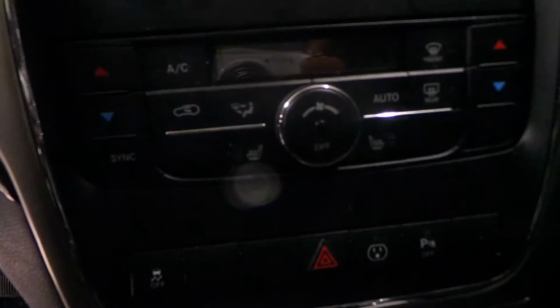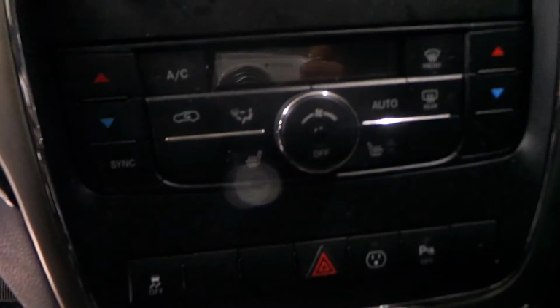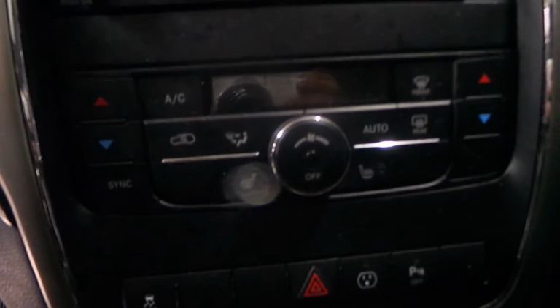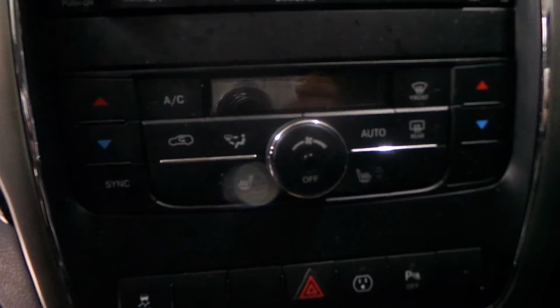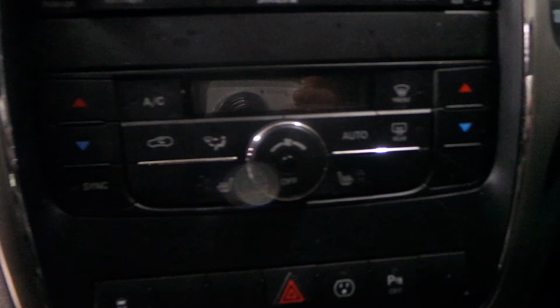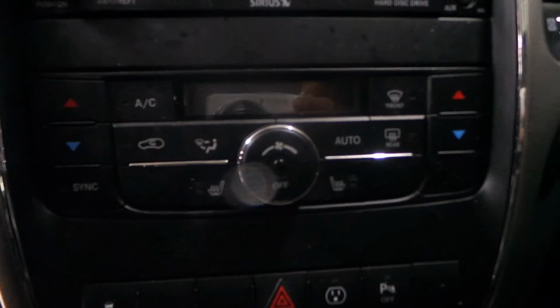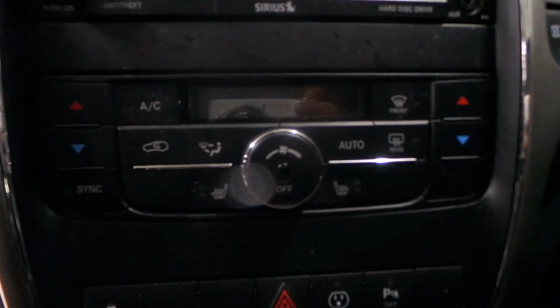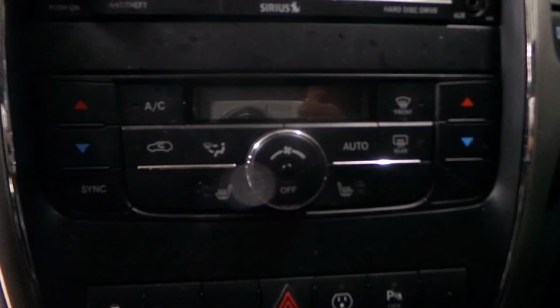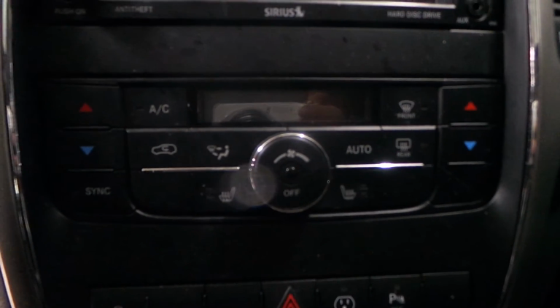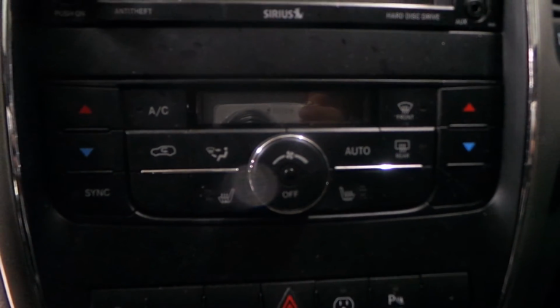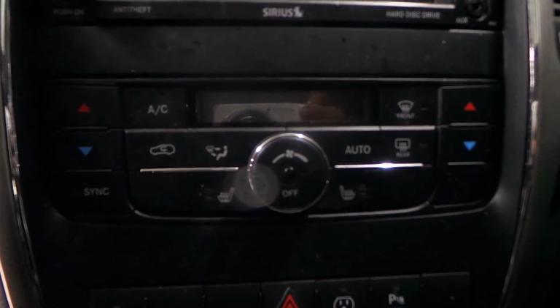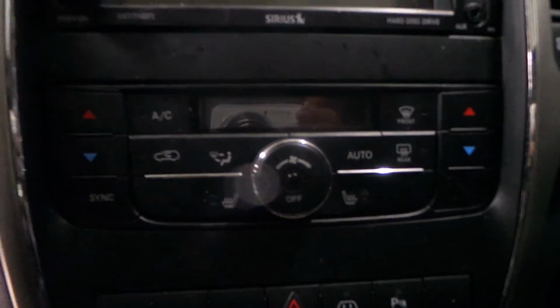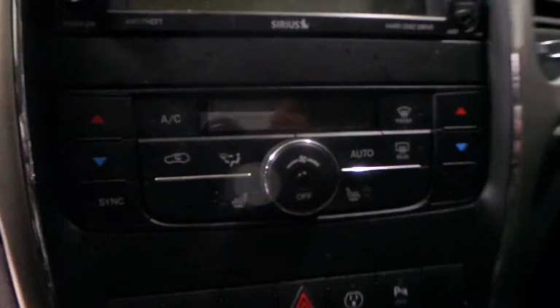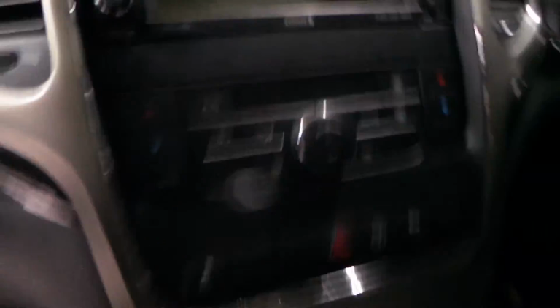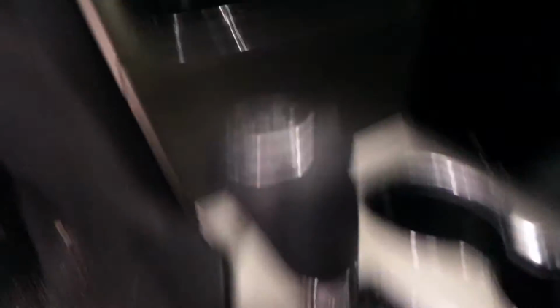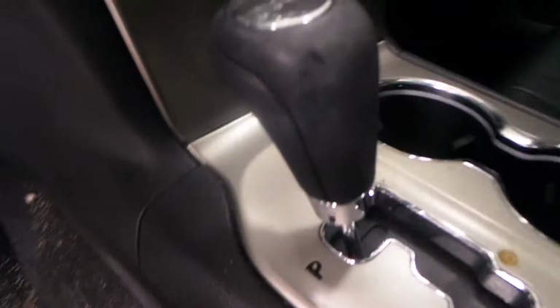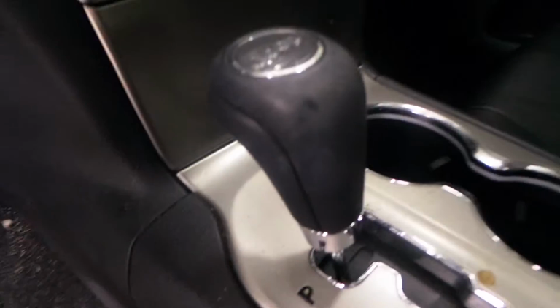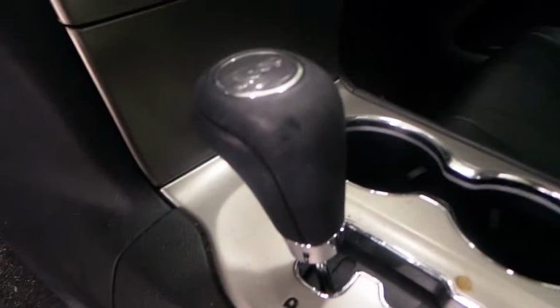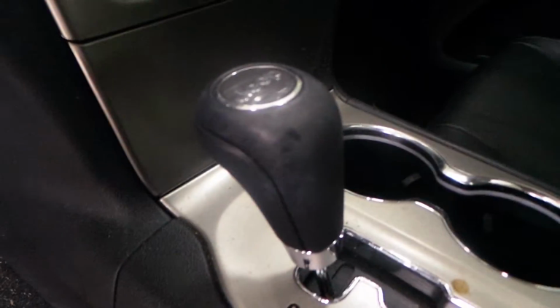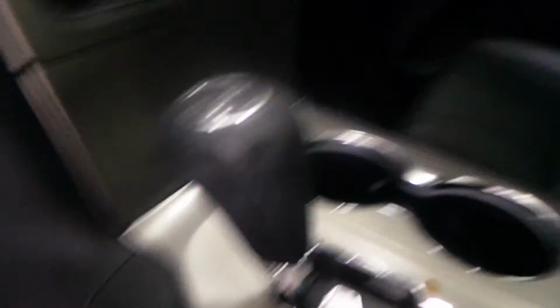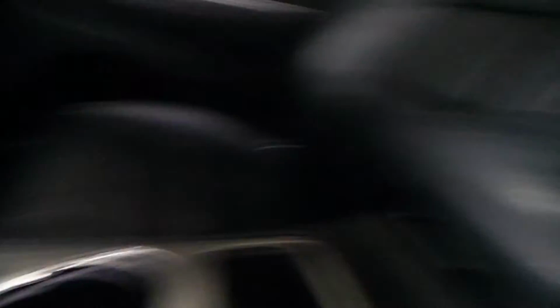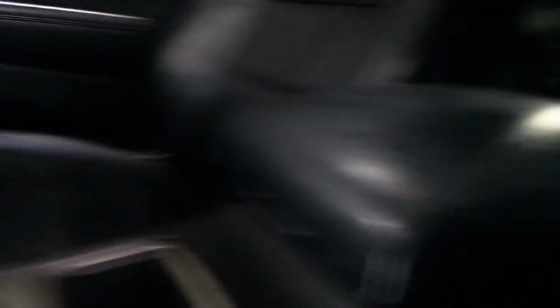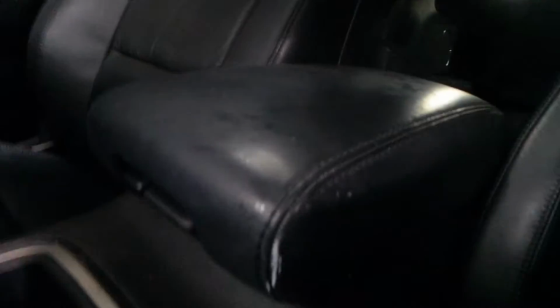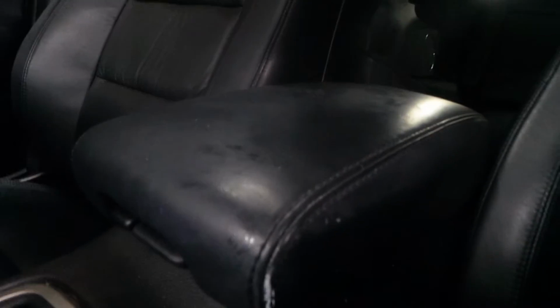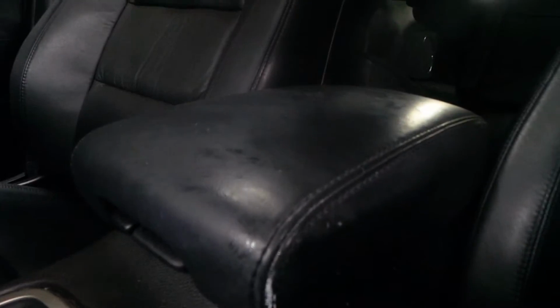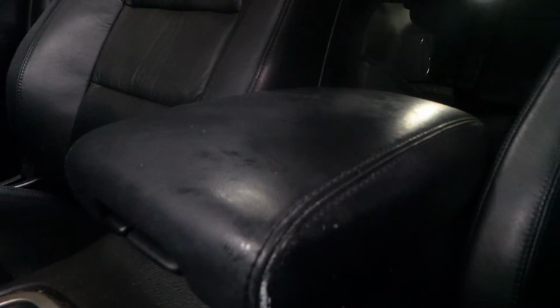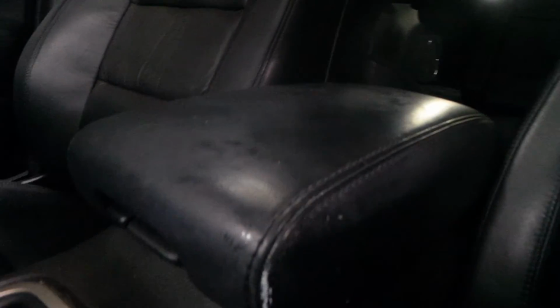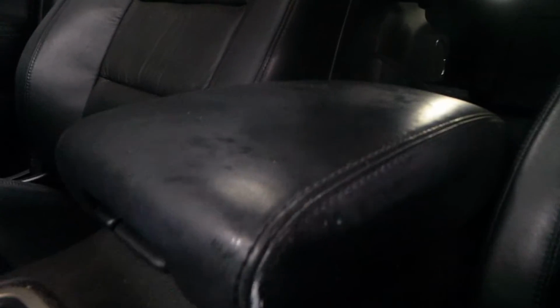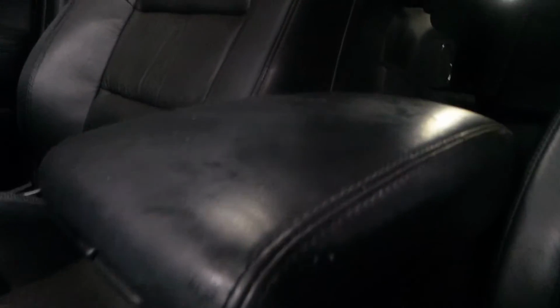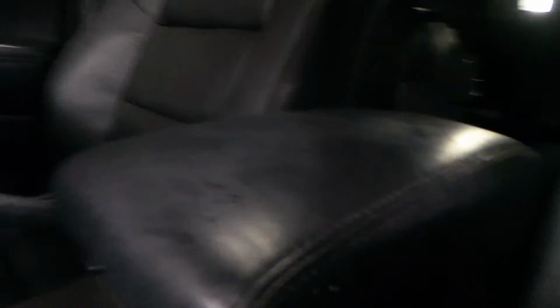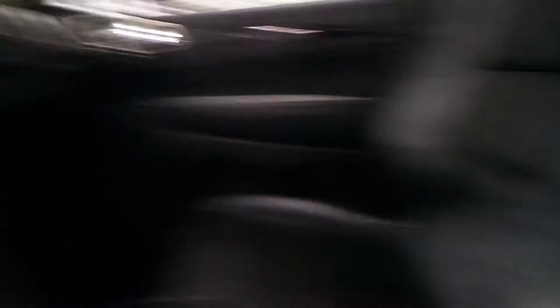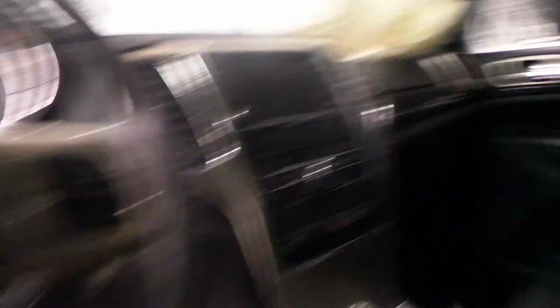Good master heat and AC with automatic control, which is sweet. Good floor shifter in here, and you got a nice little center console as well.